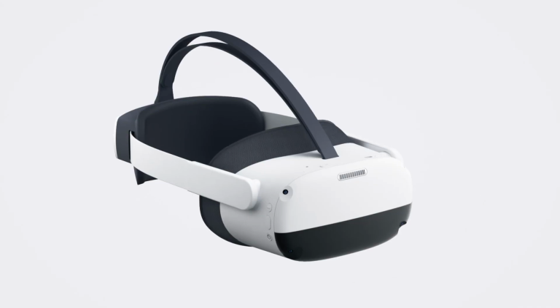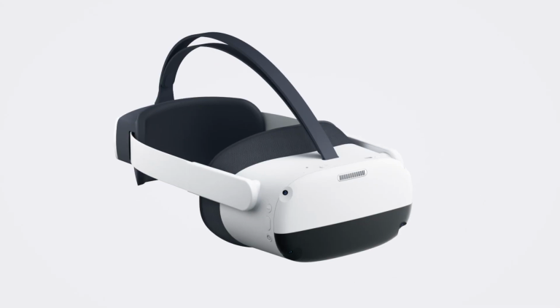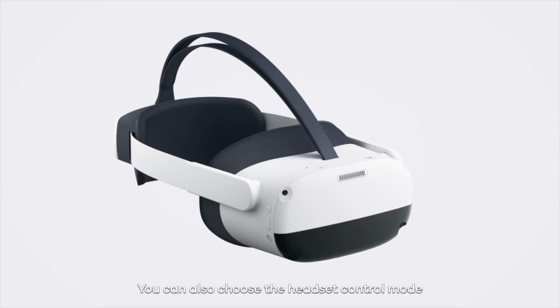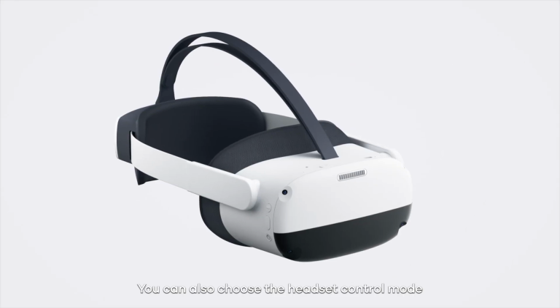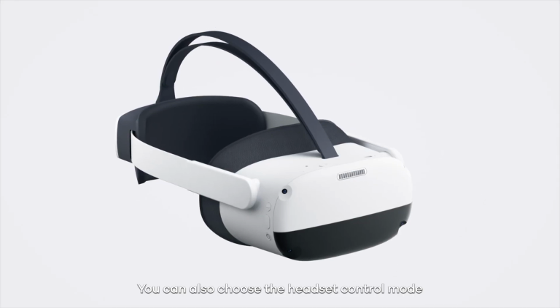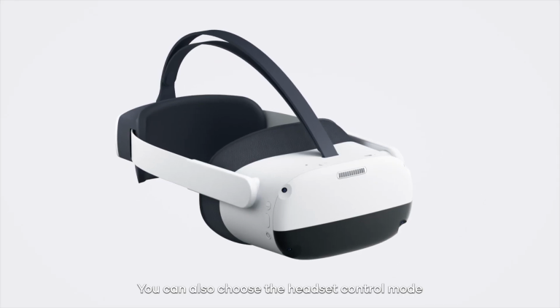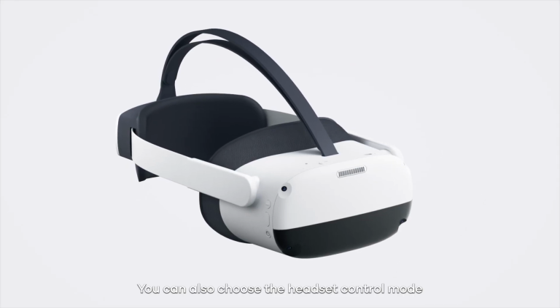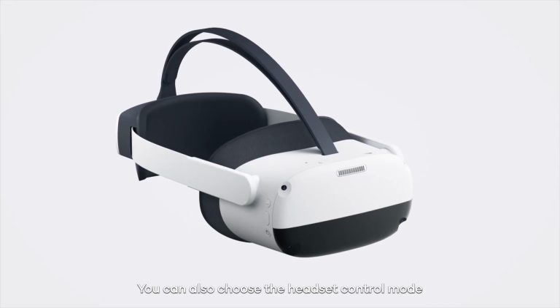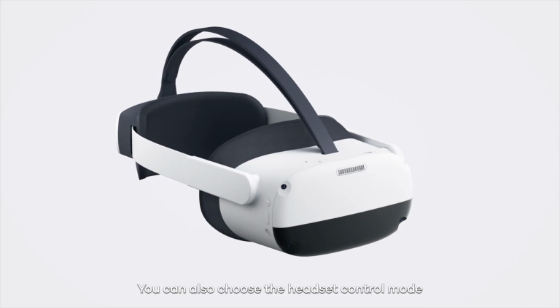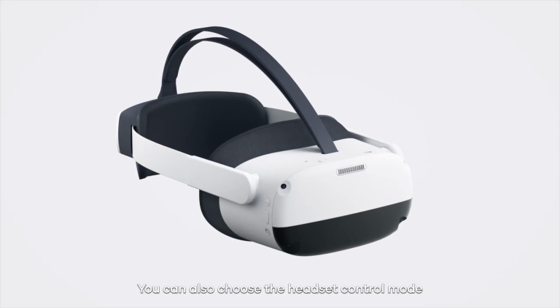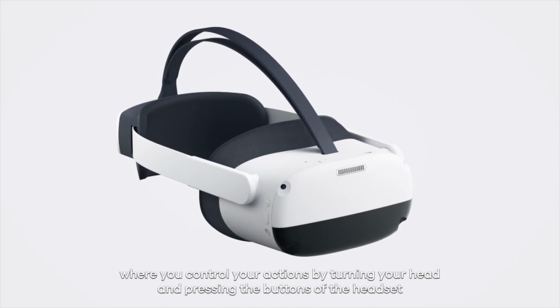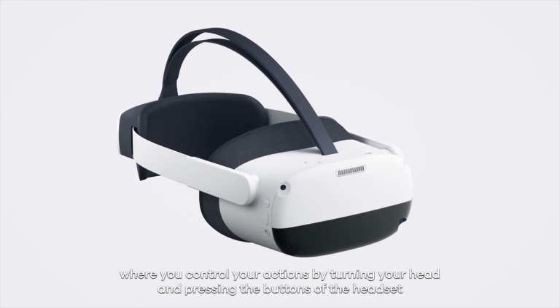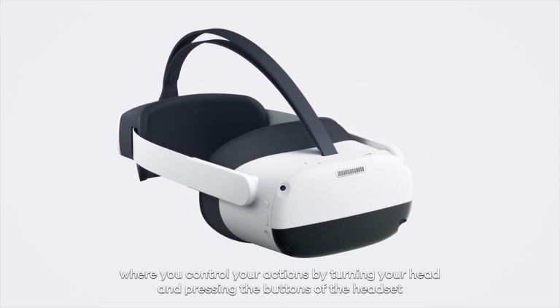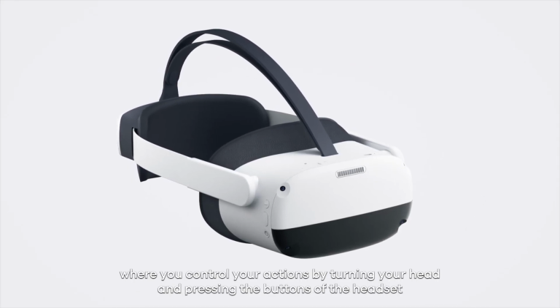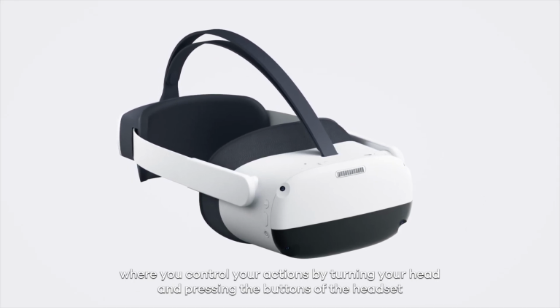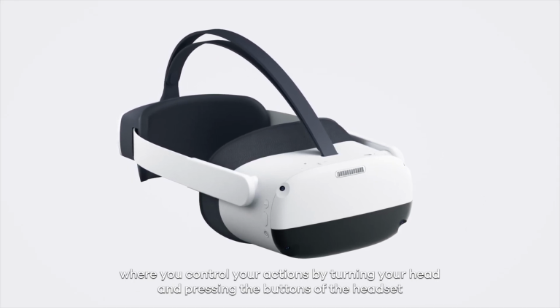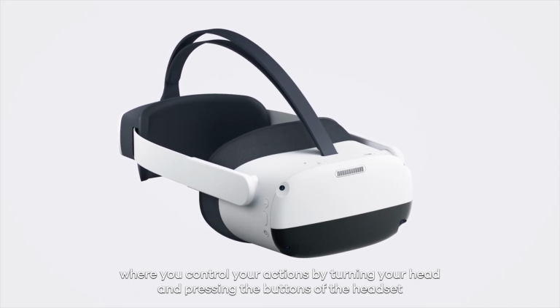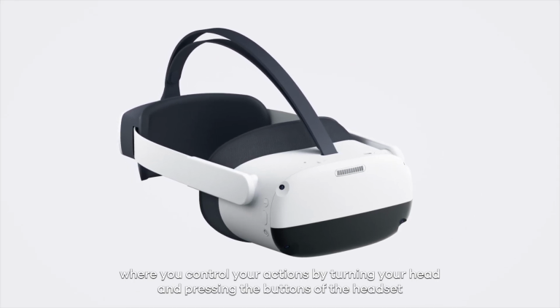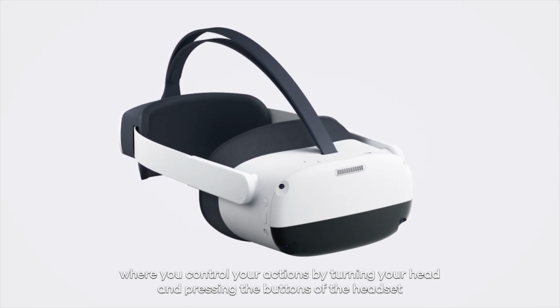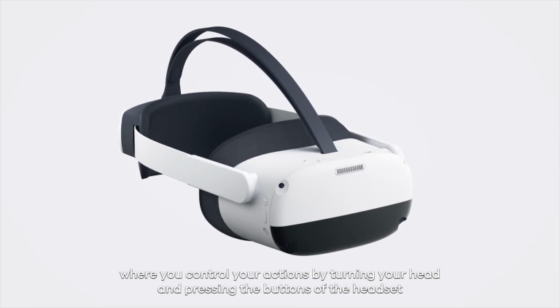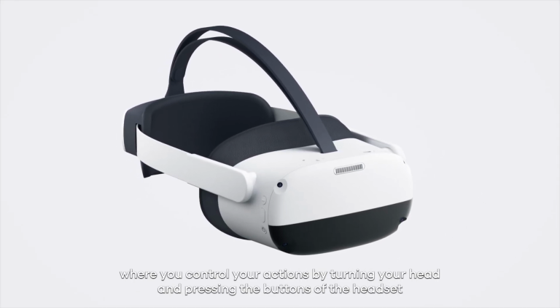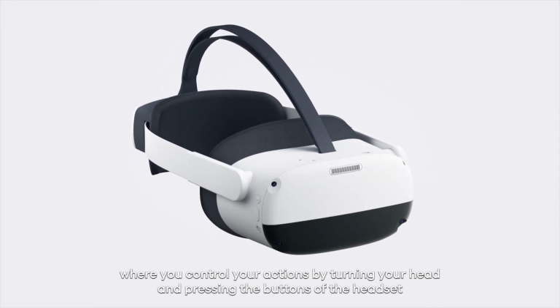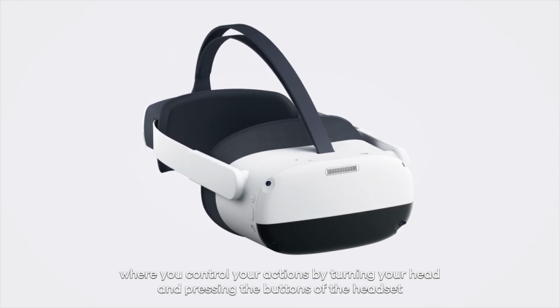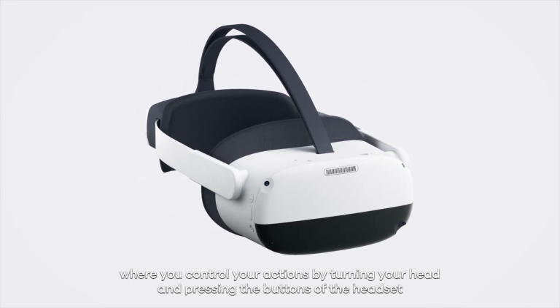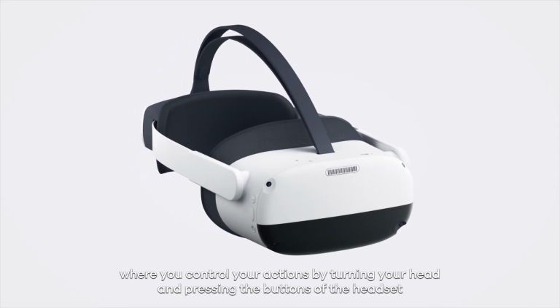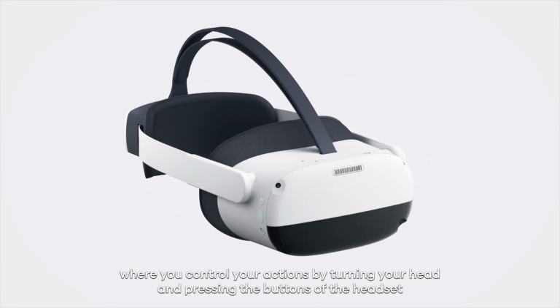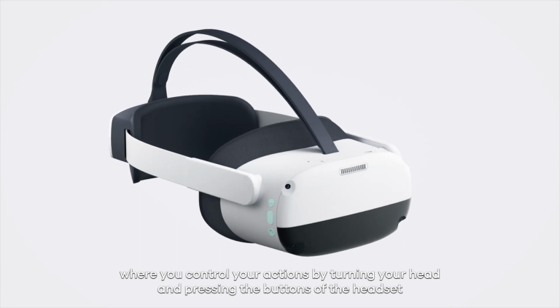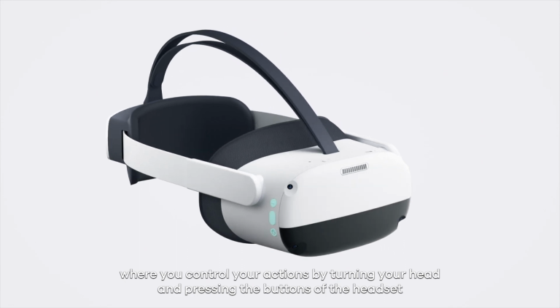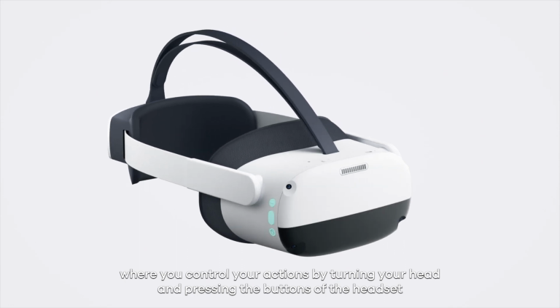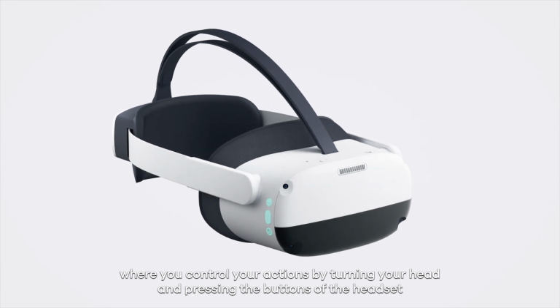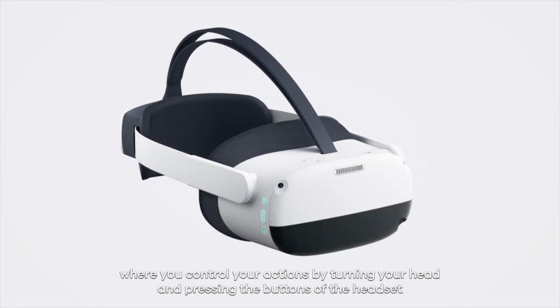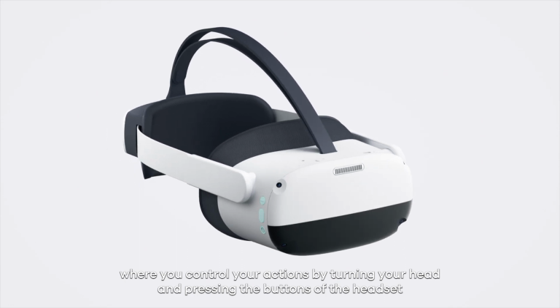You can also choose the headset control mode, where you control your actions by turning your head and pressing the buttons of the headset.